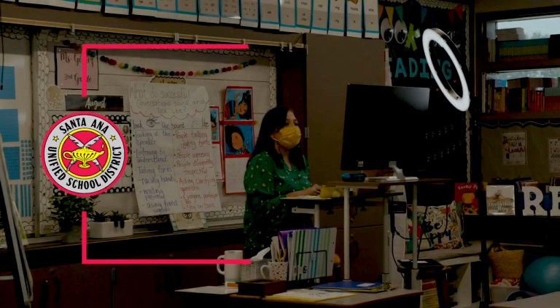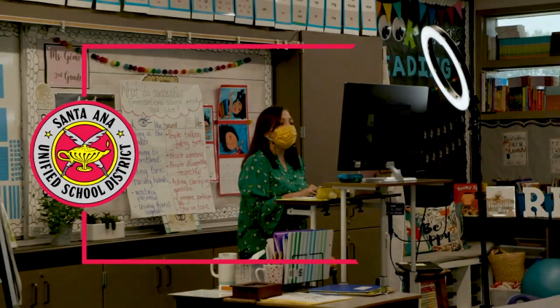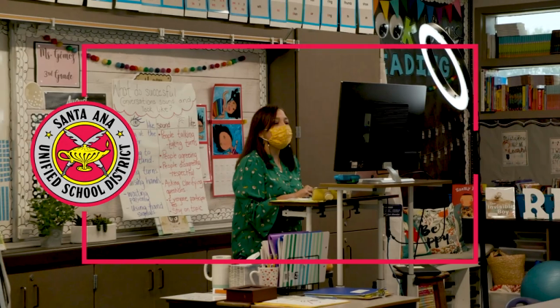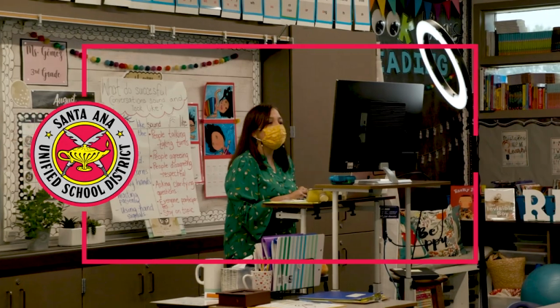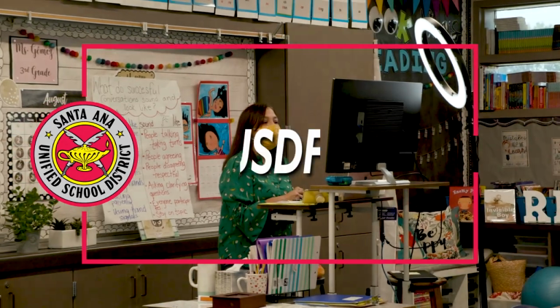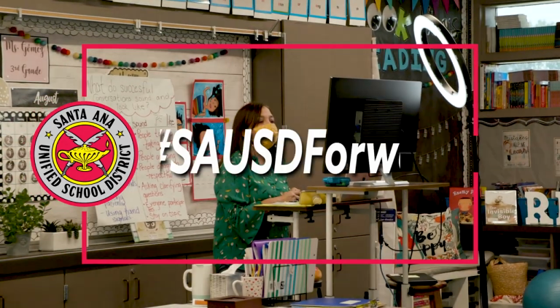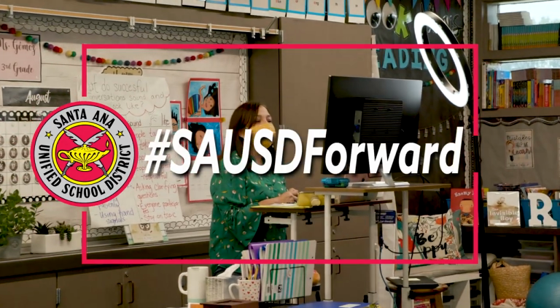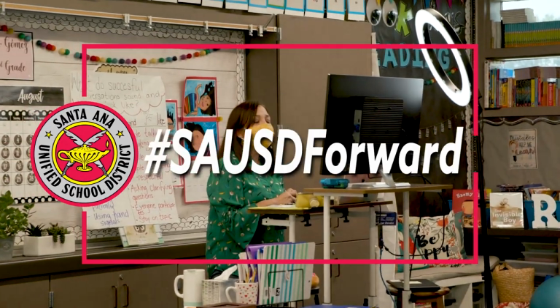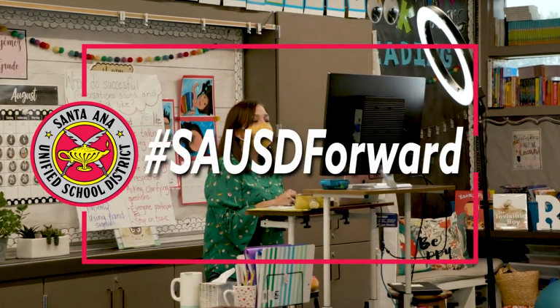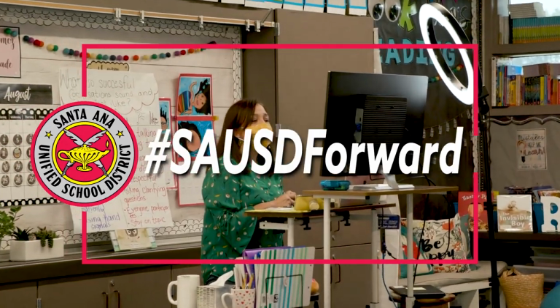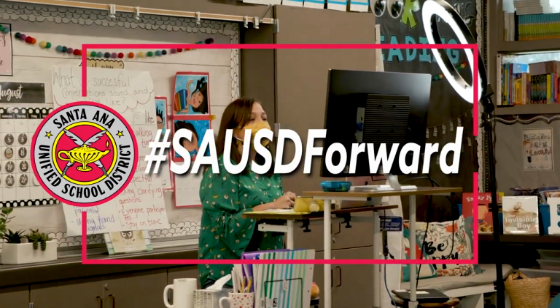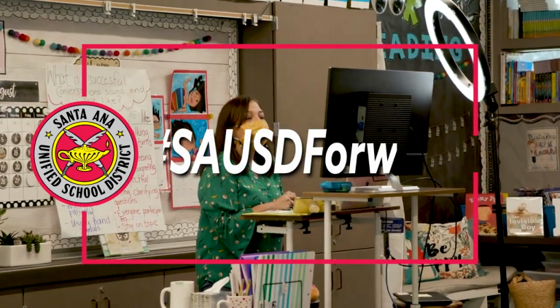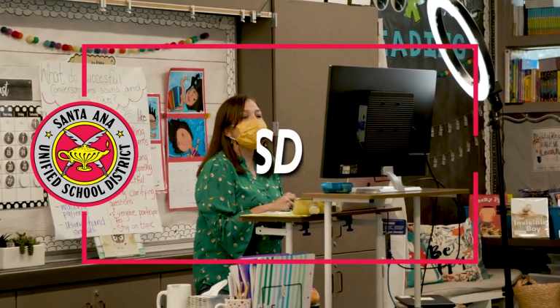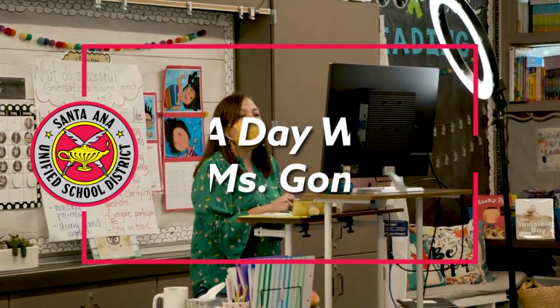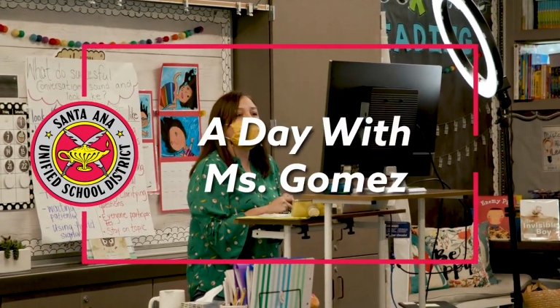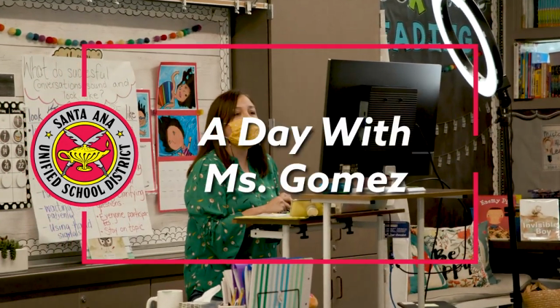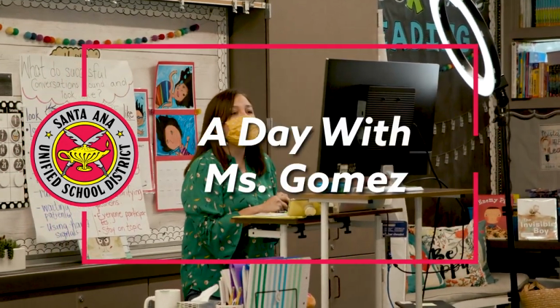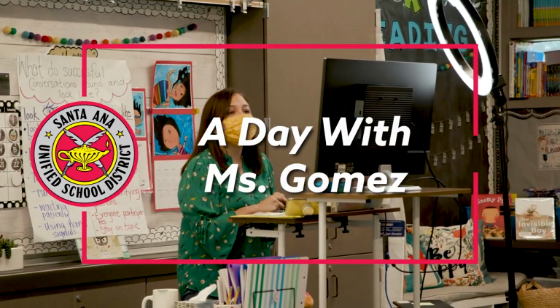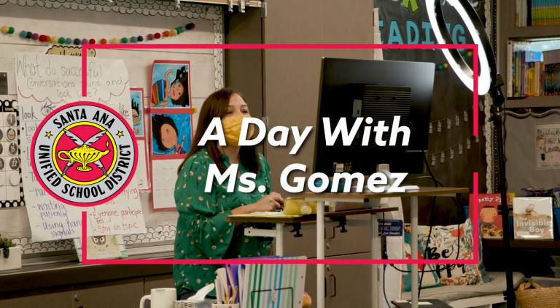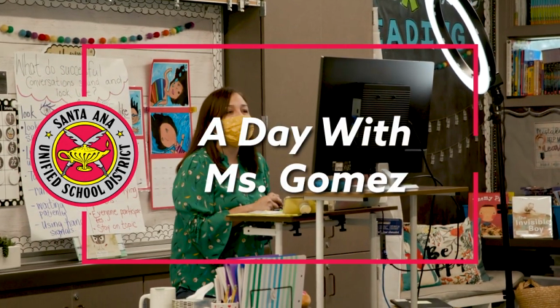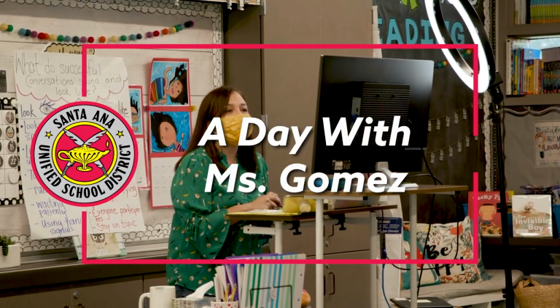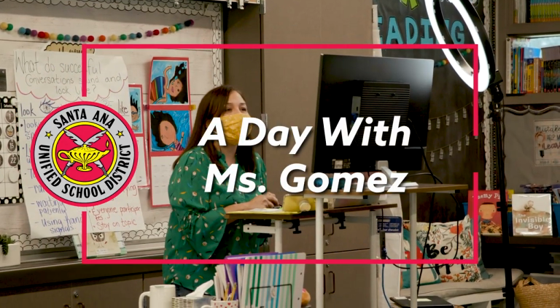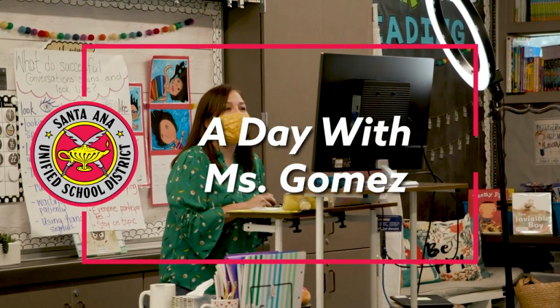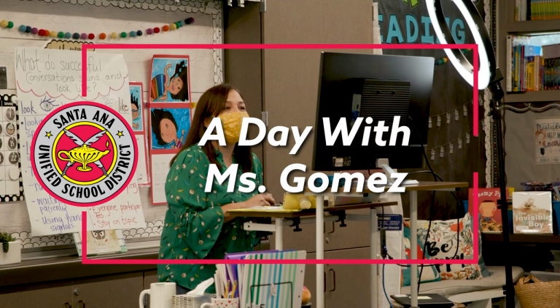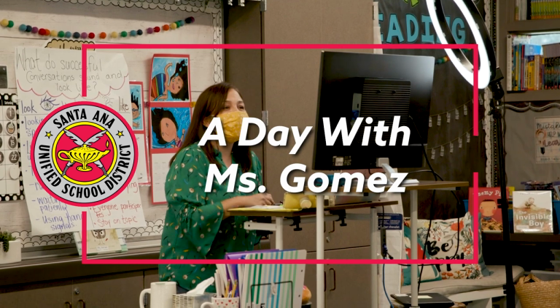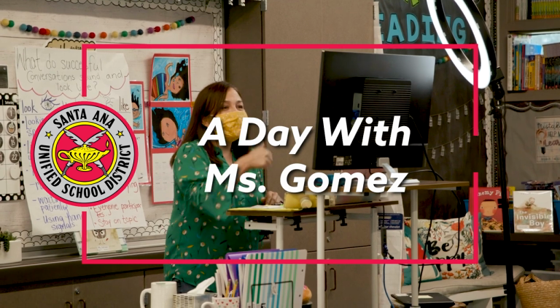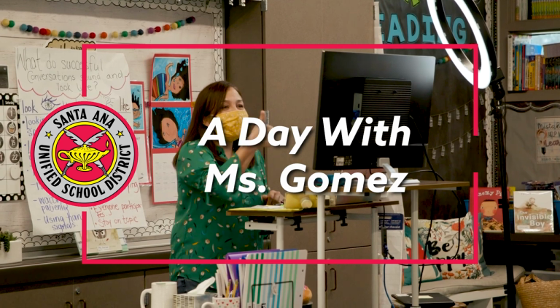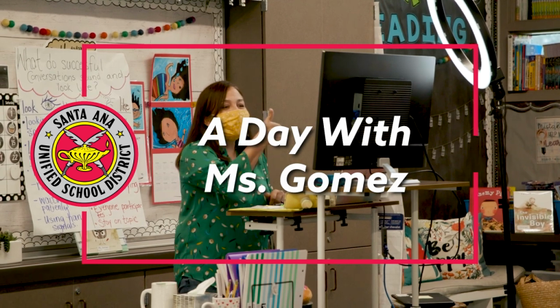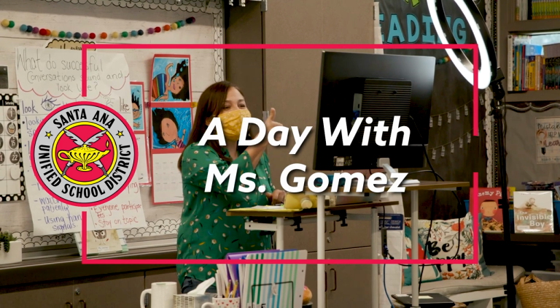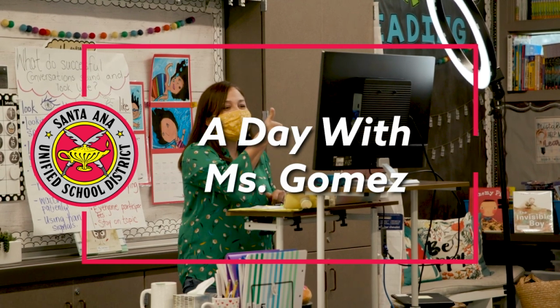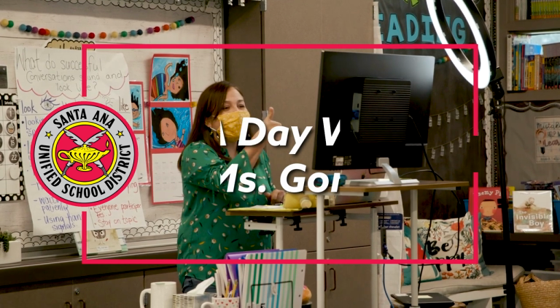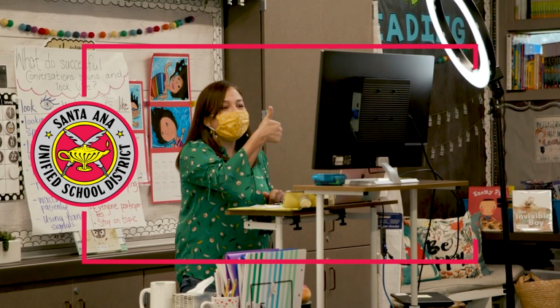Five groups of two equals ten! Good job!